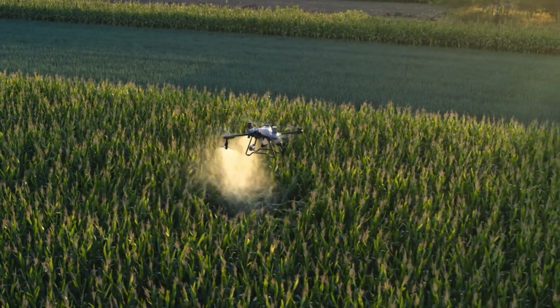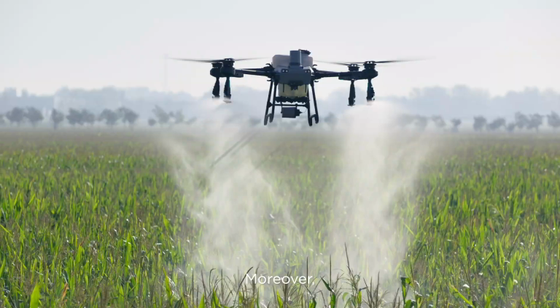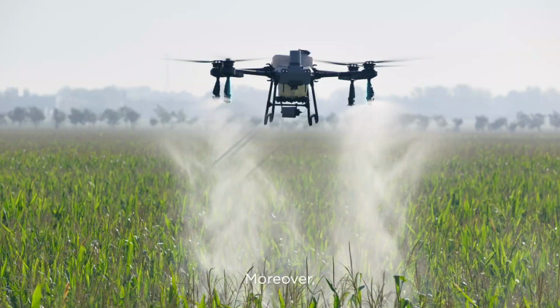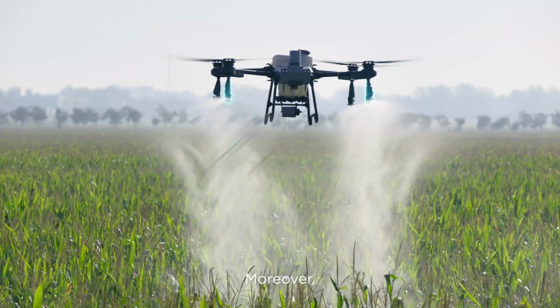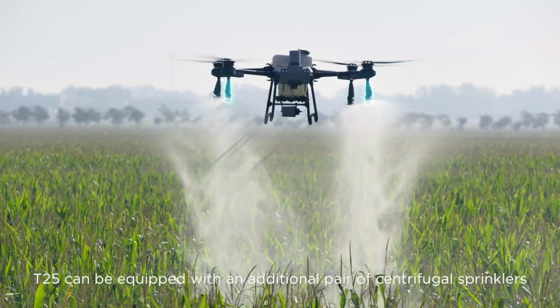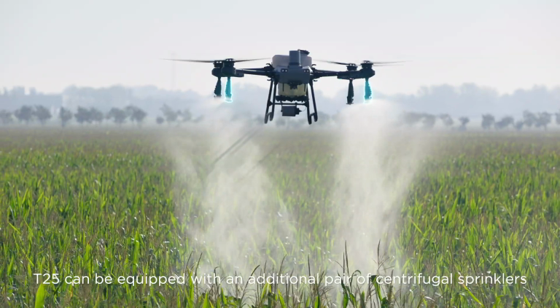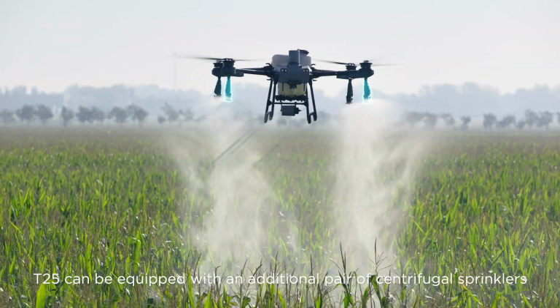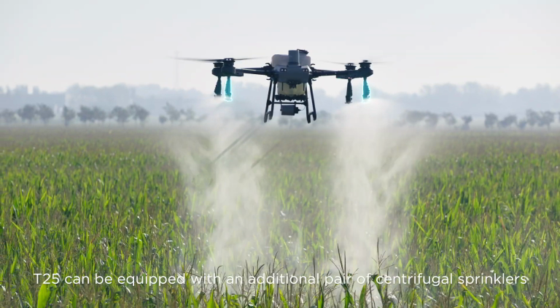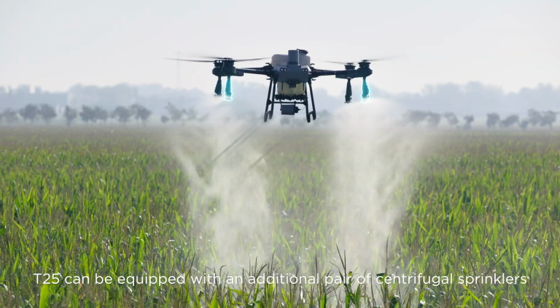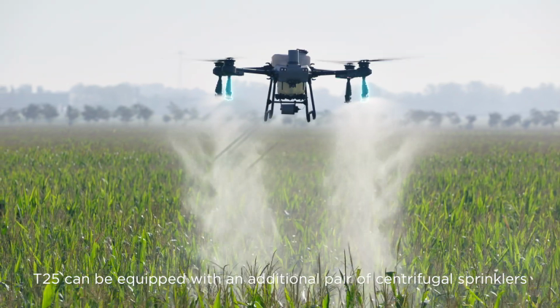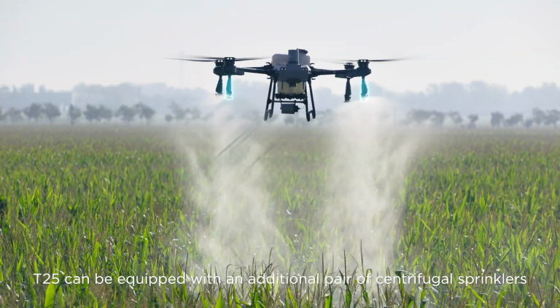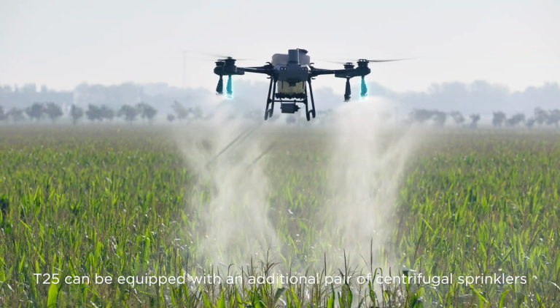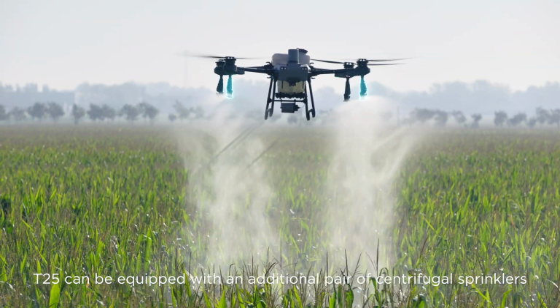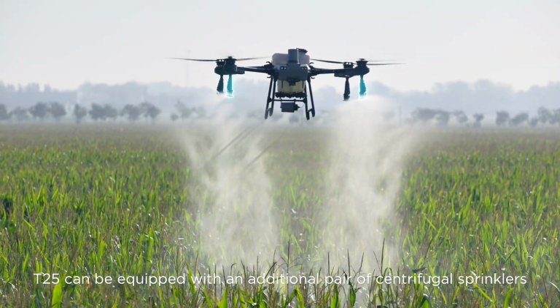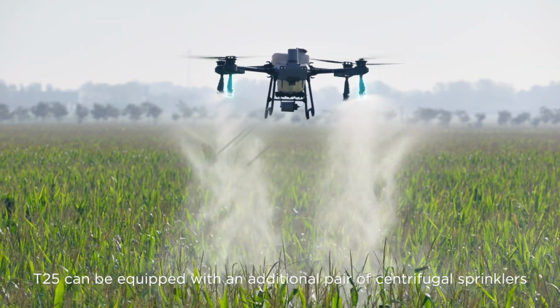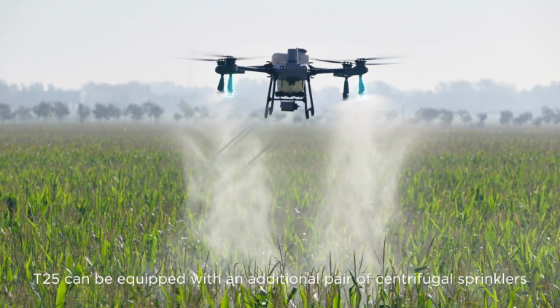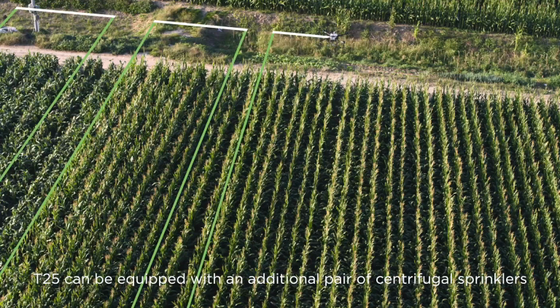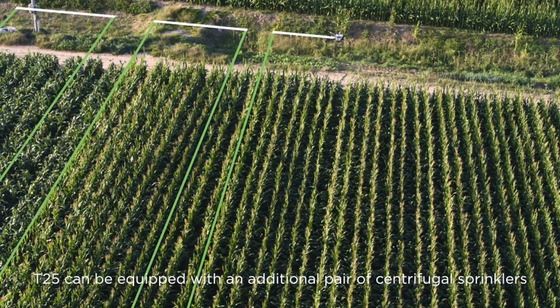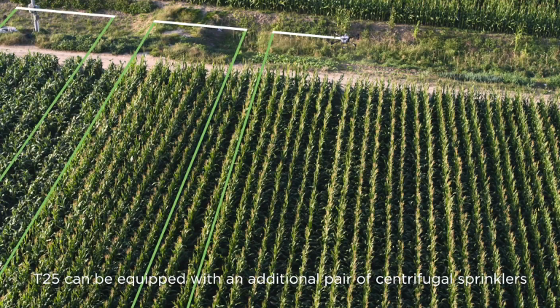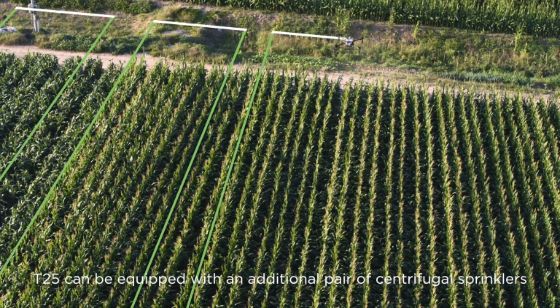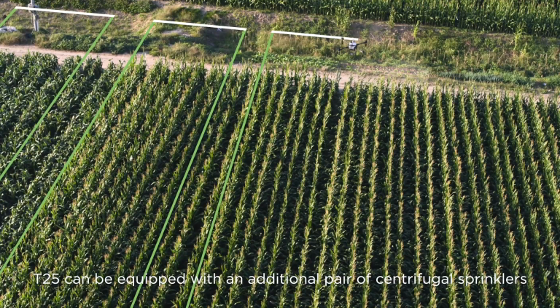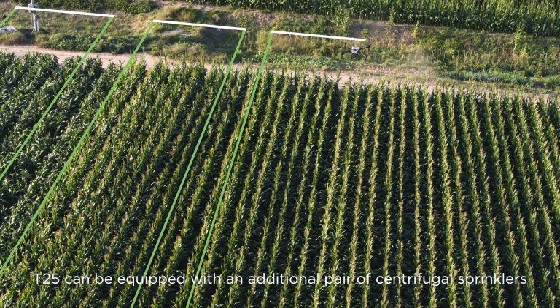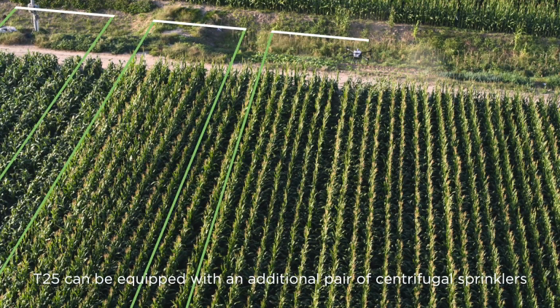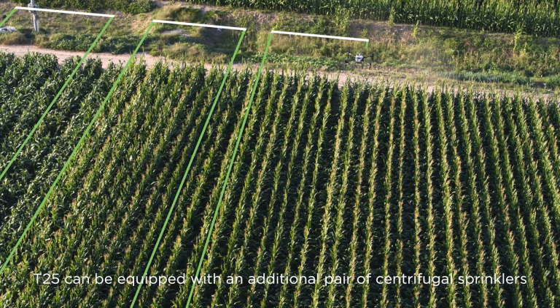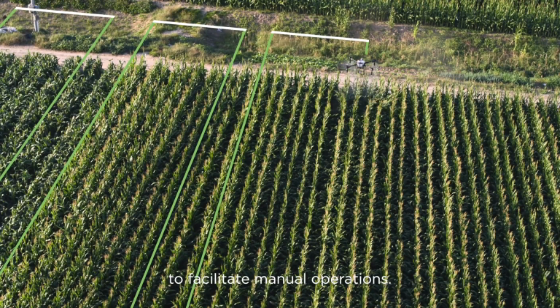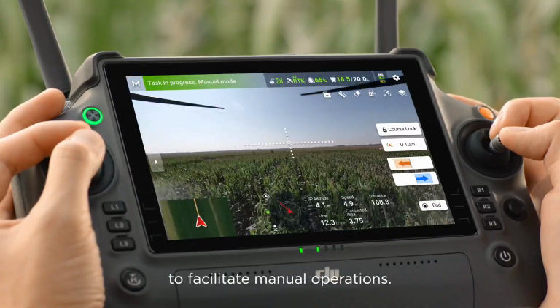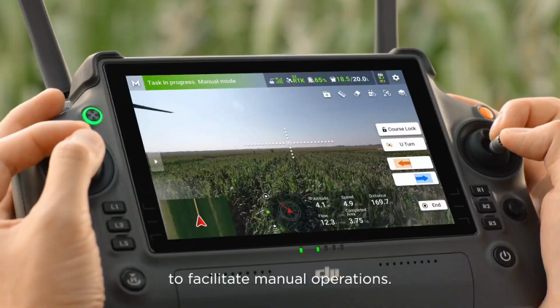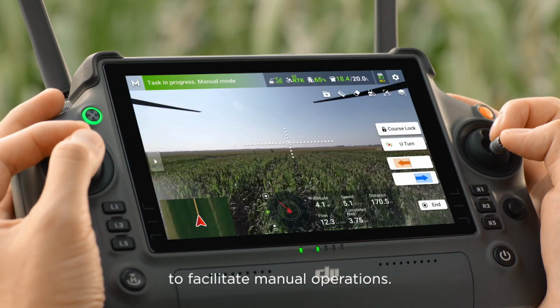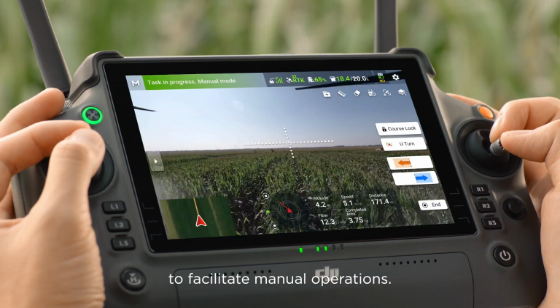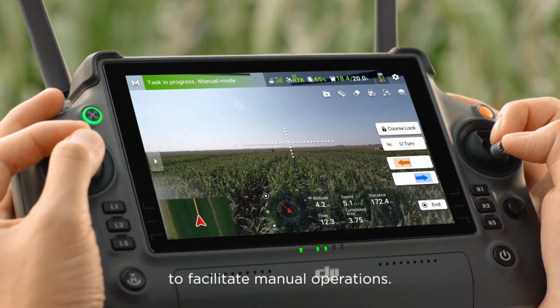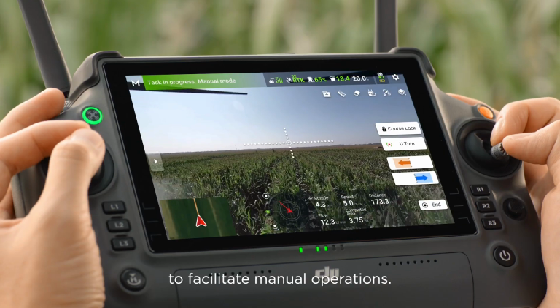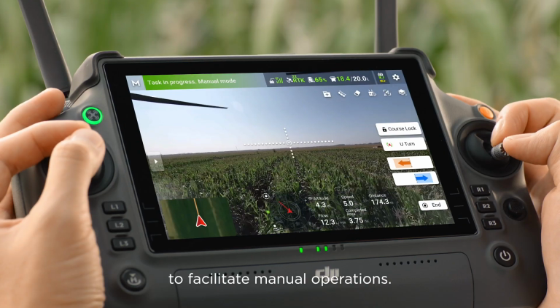Moreover, the T25 can be equipped with an additional pair of centrifugal sprinklers to facilitate manual operations.